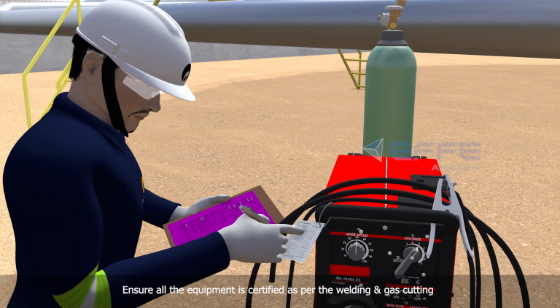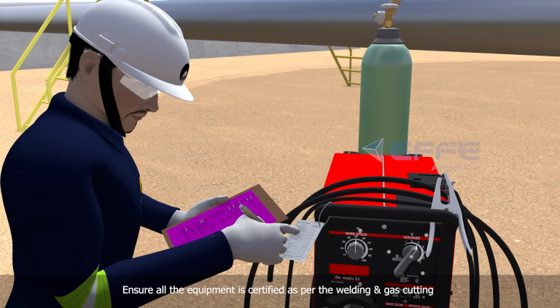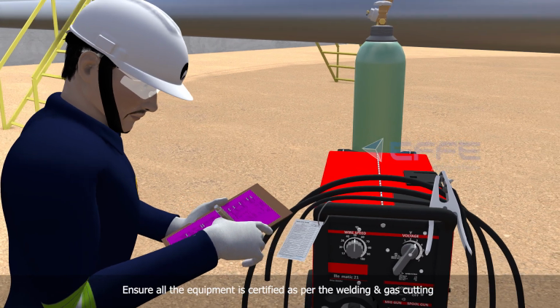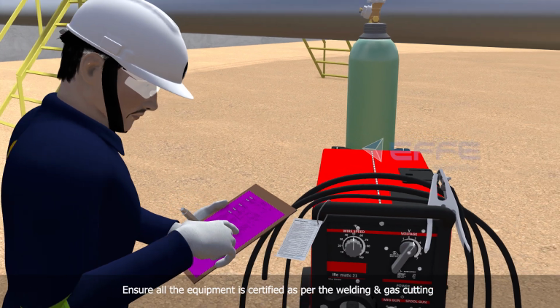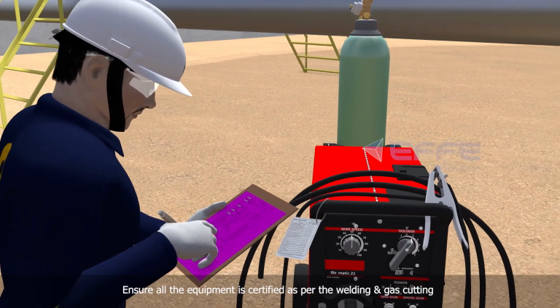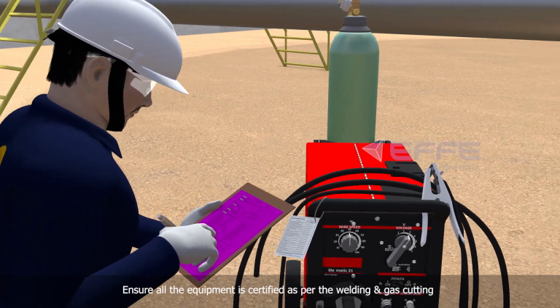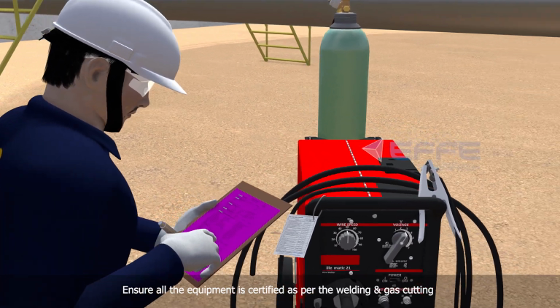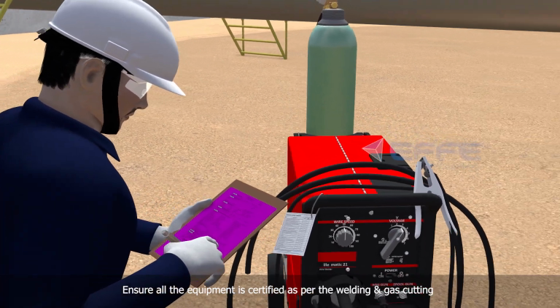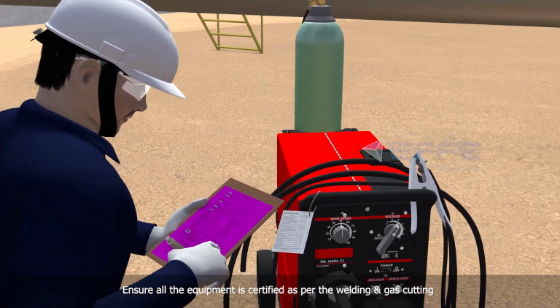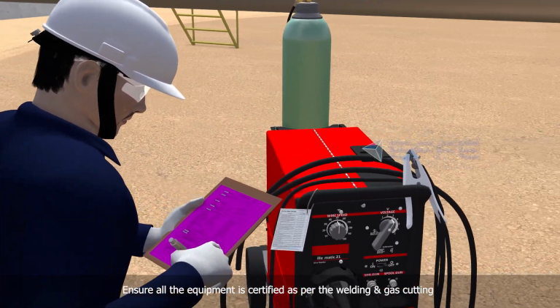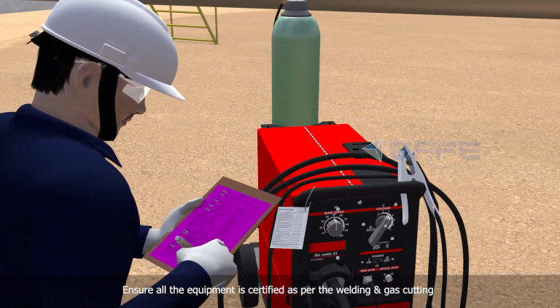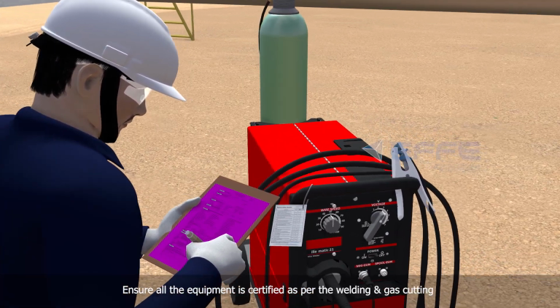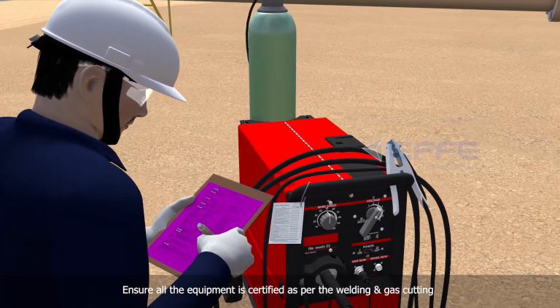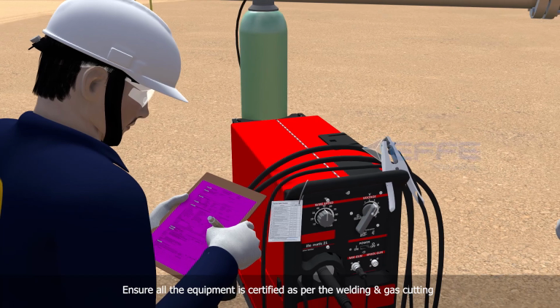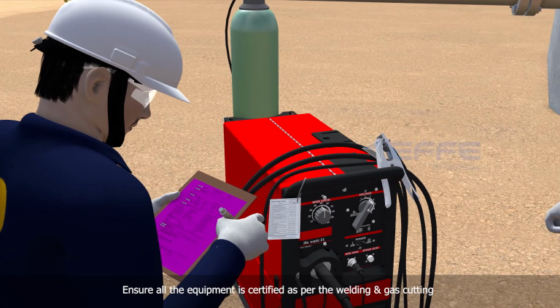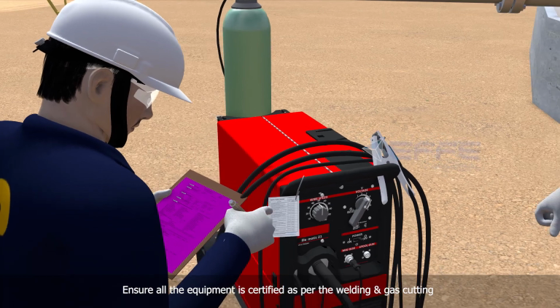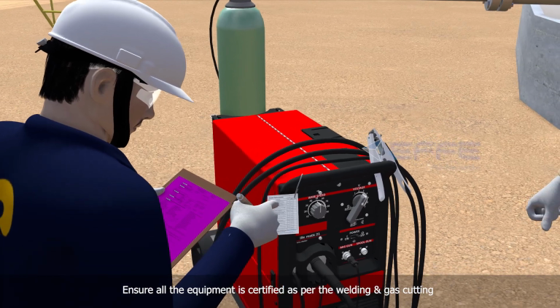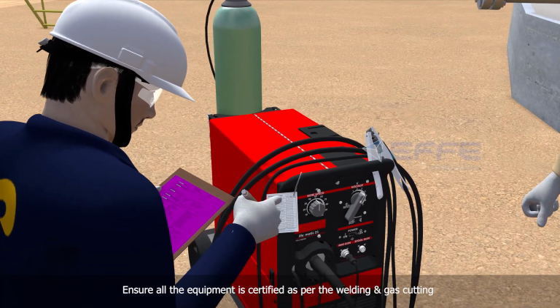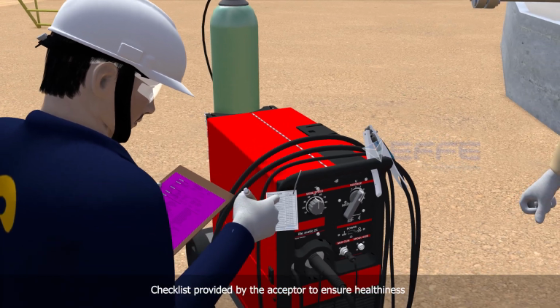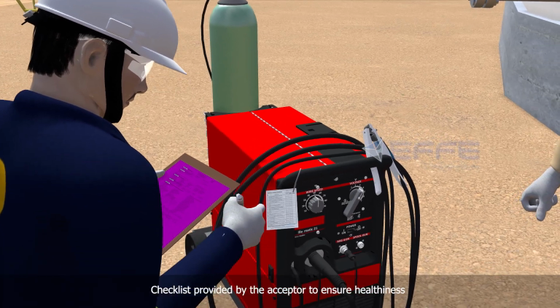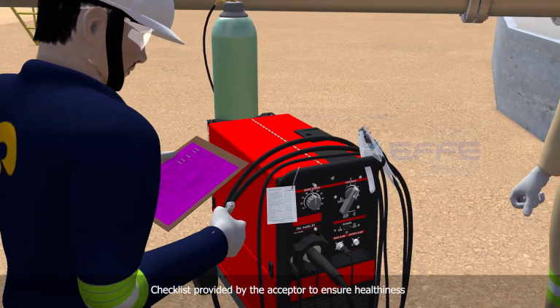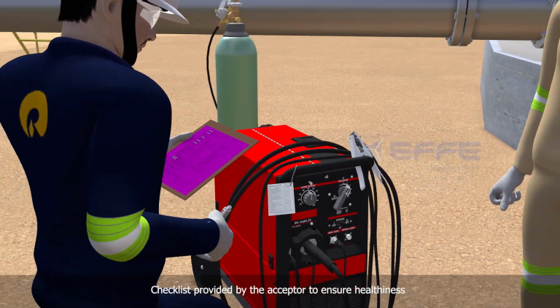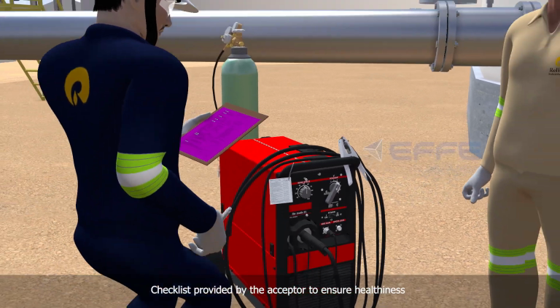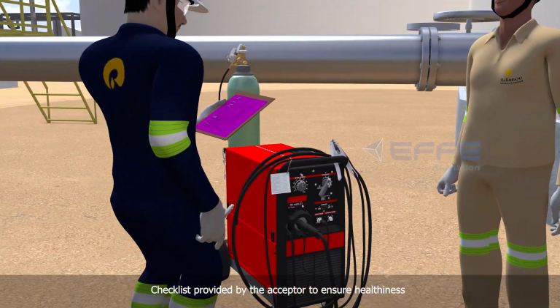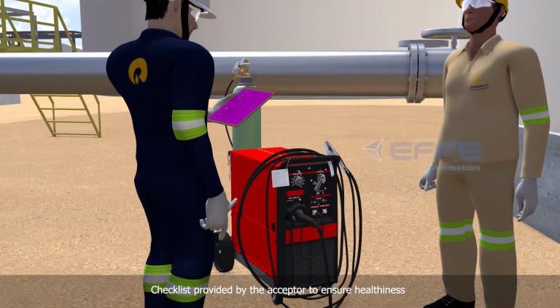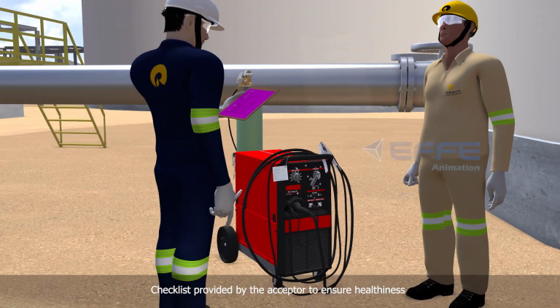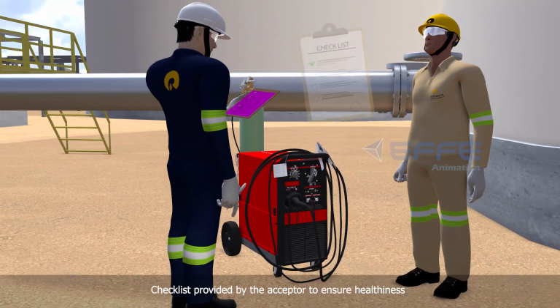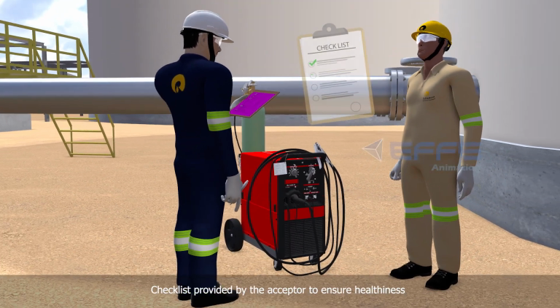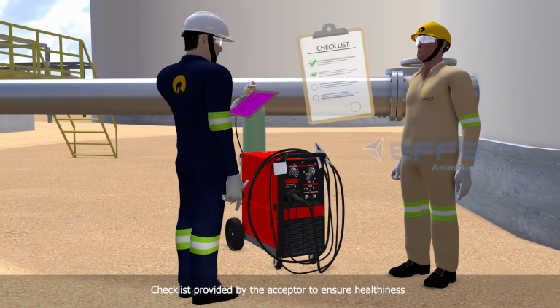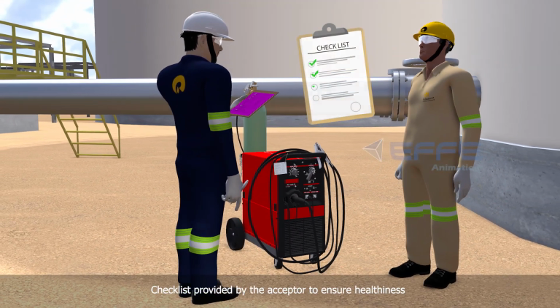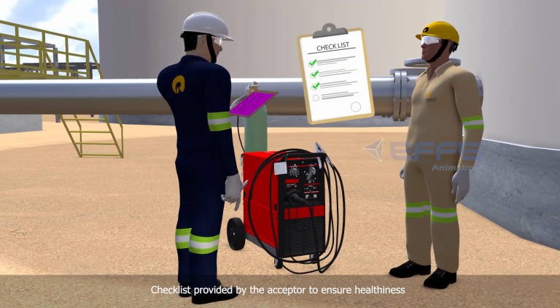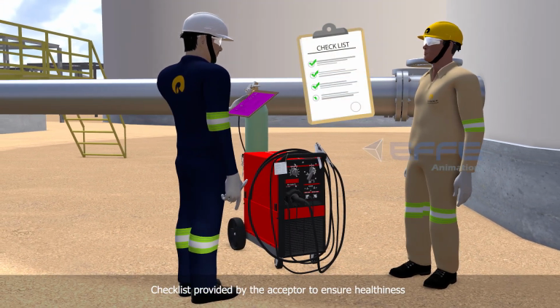Ensure all the equipment is certified as per the welding and gas cutting checklist provided by the acceptor, to ensure healthiness.